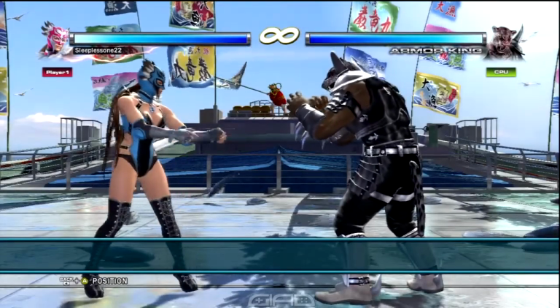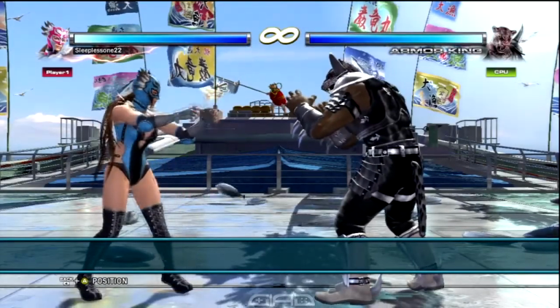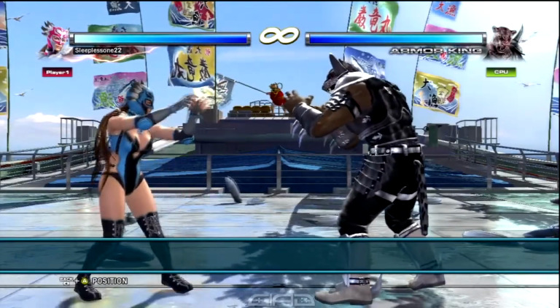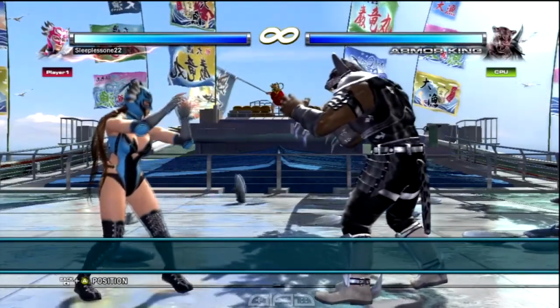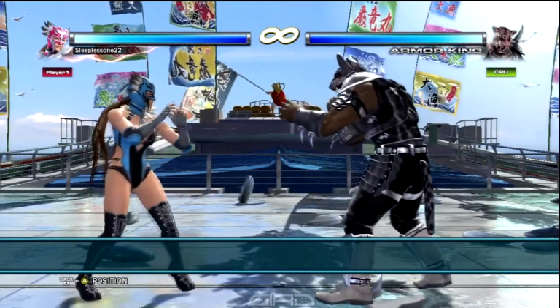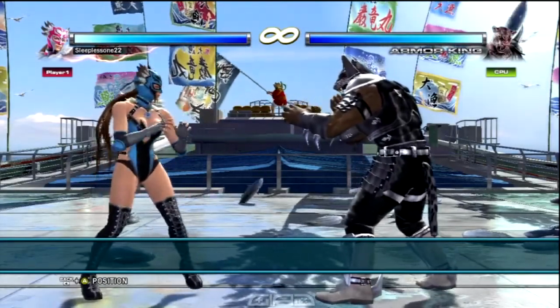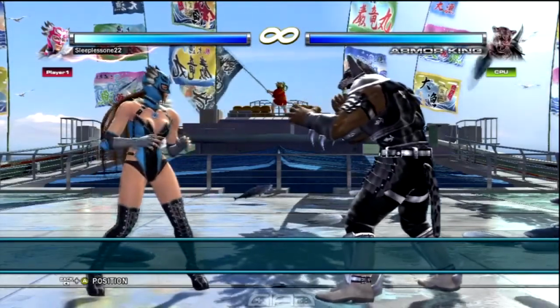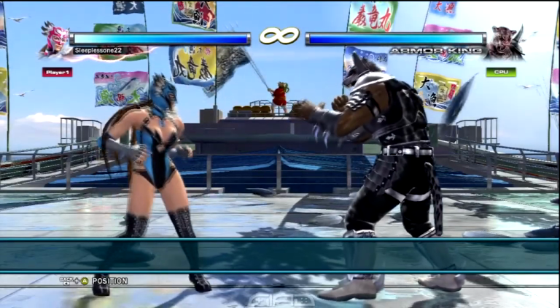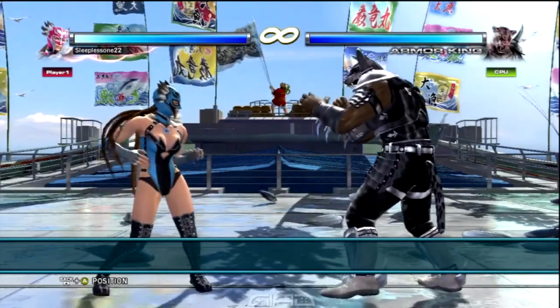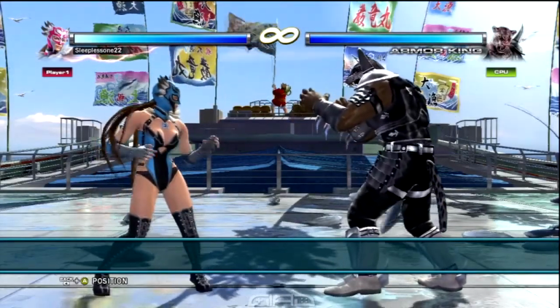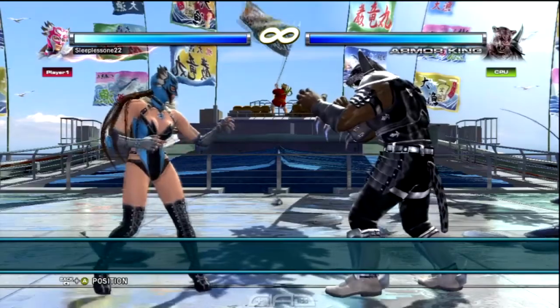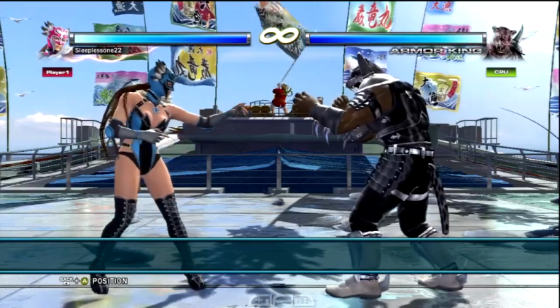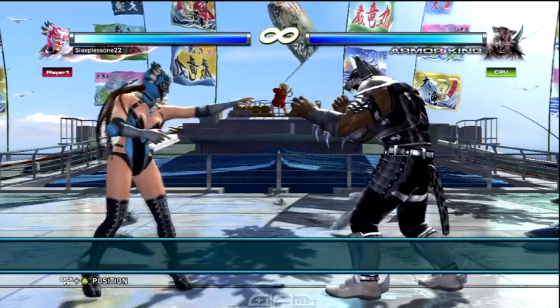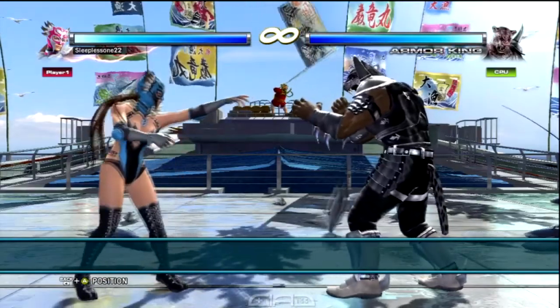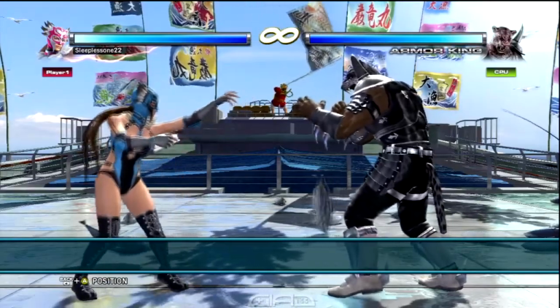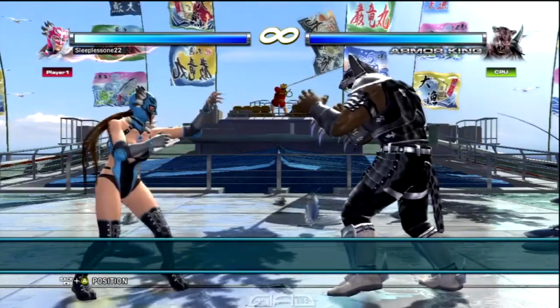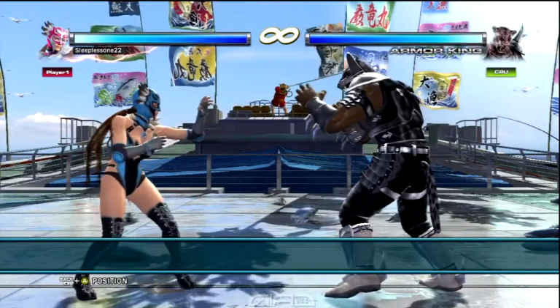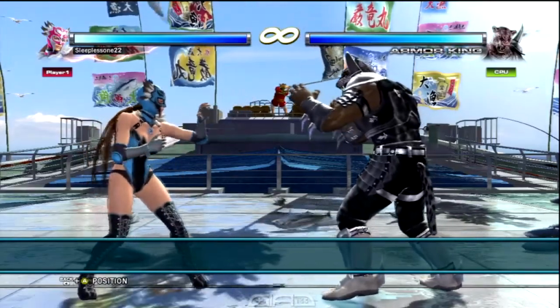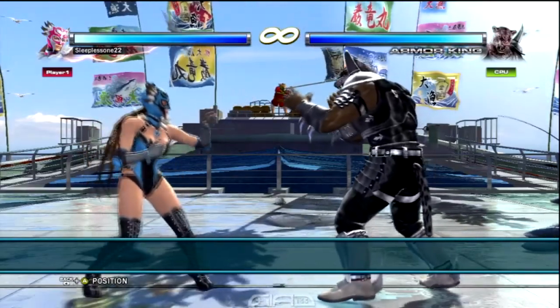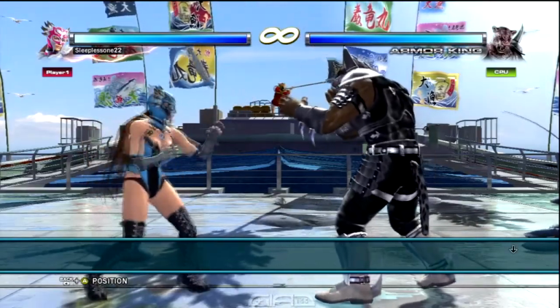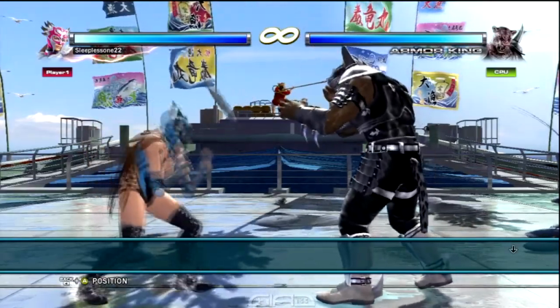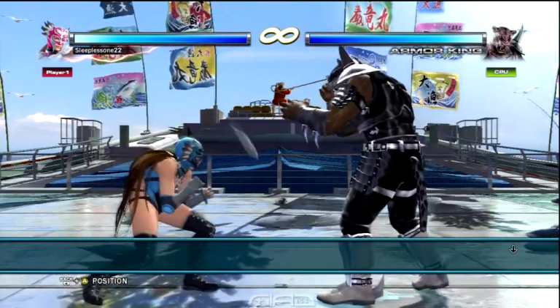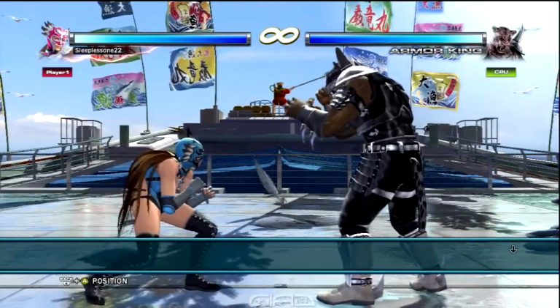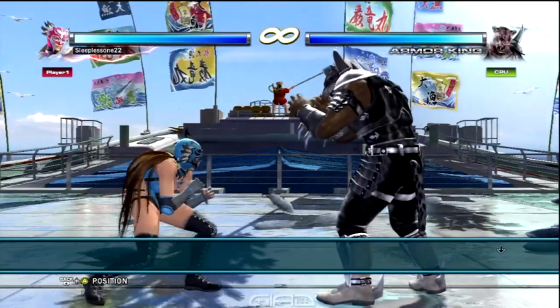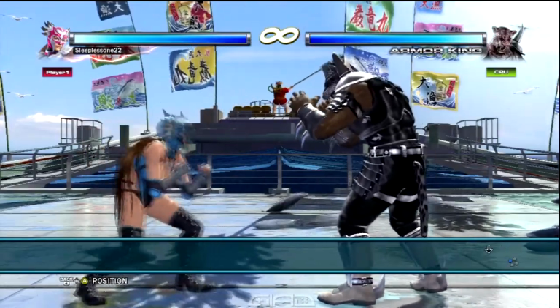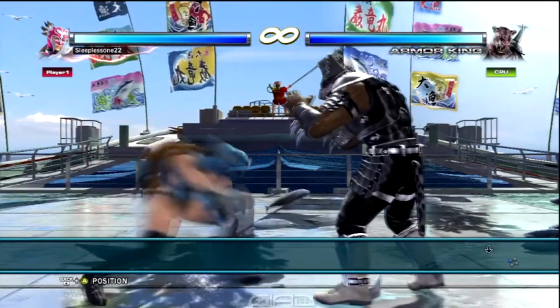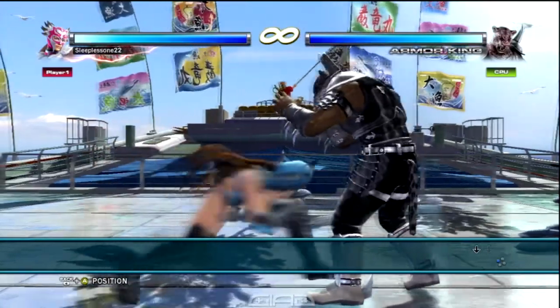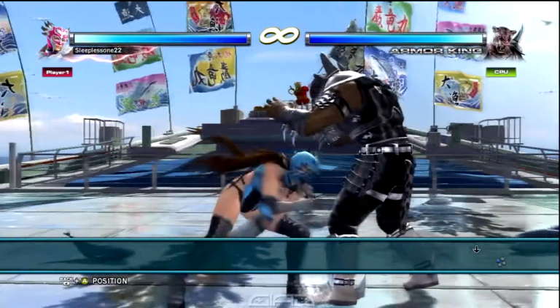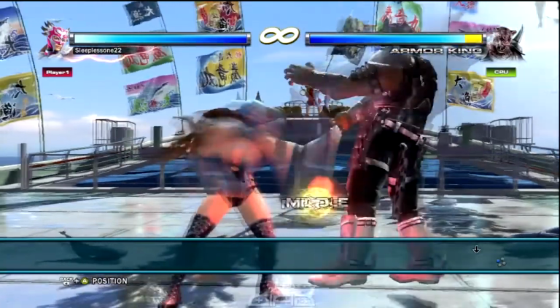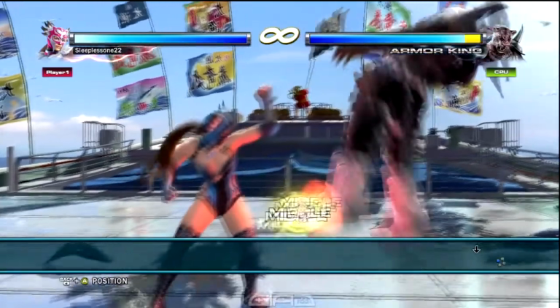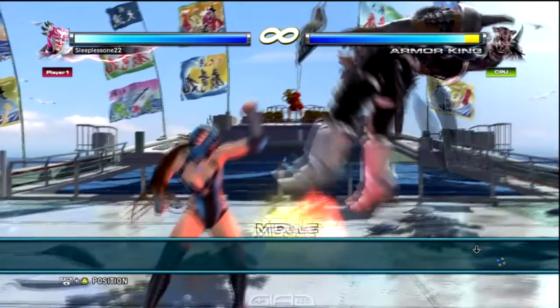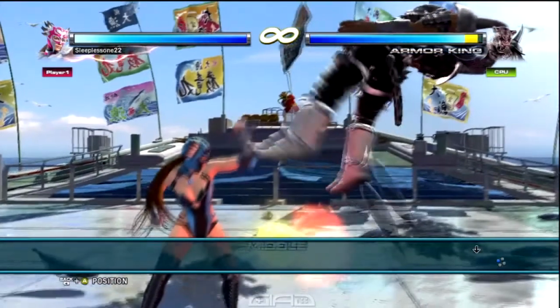Alright guys, start this thing off with Rising Left Punch for Flash Uppercut. That's going to launch your opponent. And then juggle your opponent with Forward Forward Left Punch for Party Crasher.